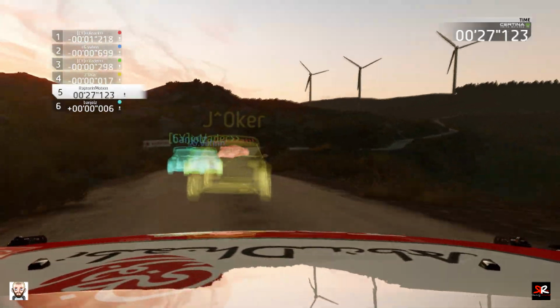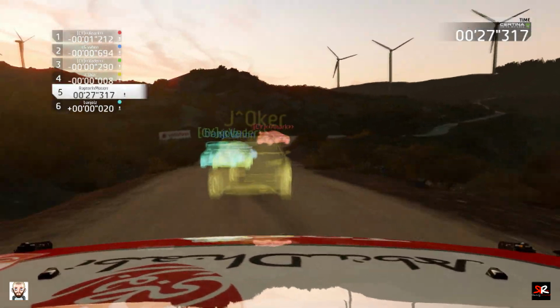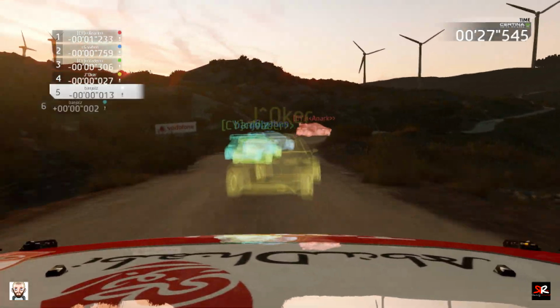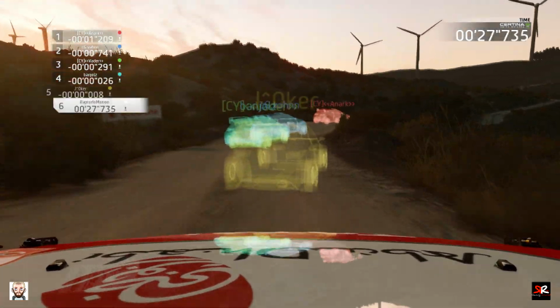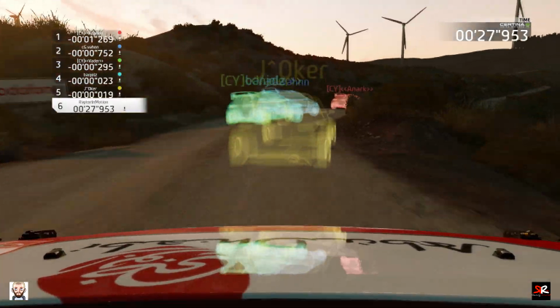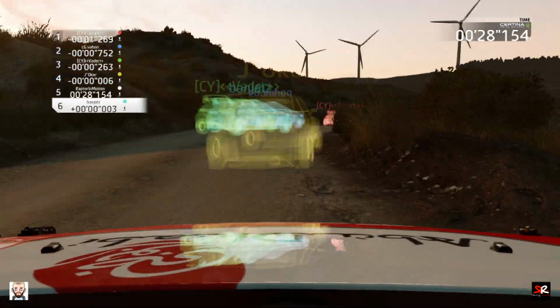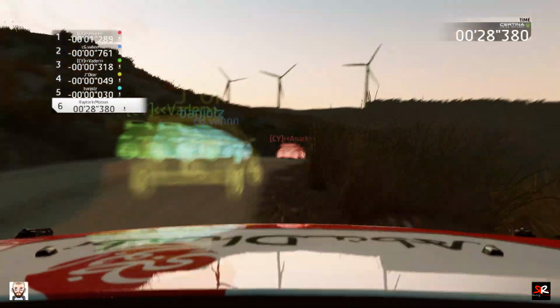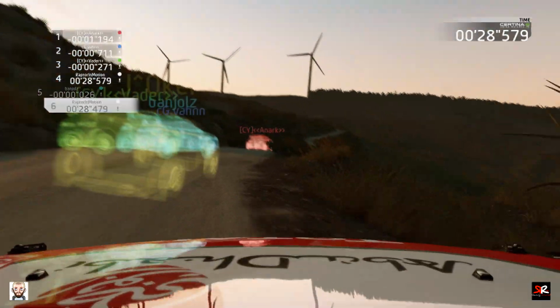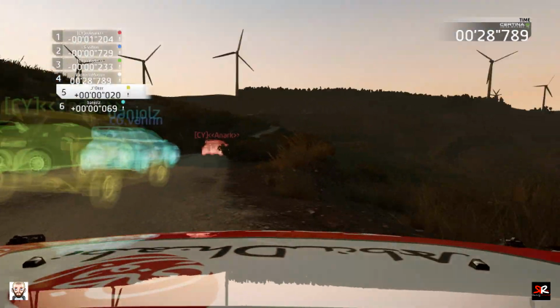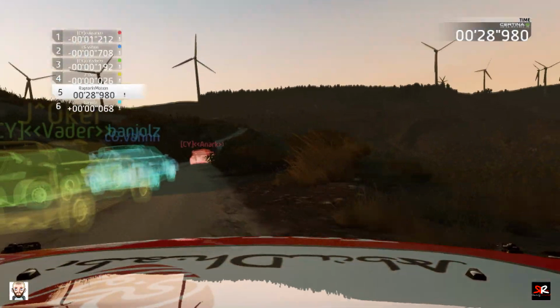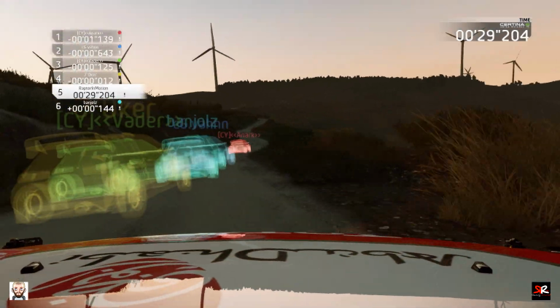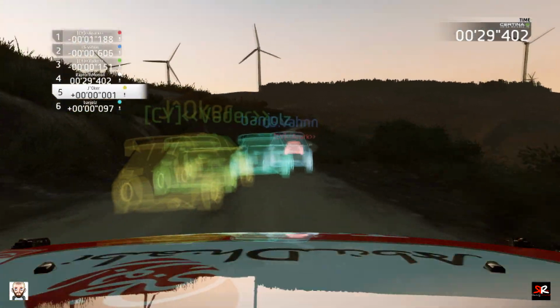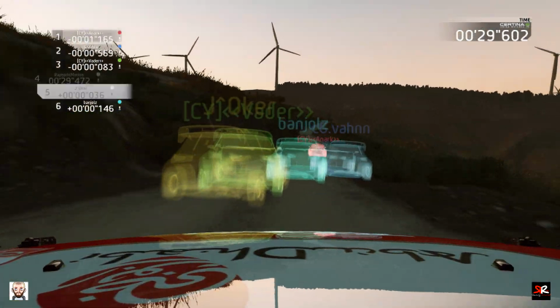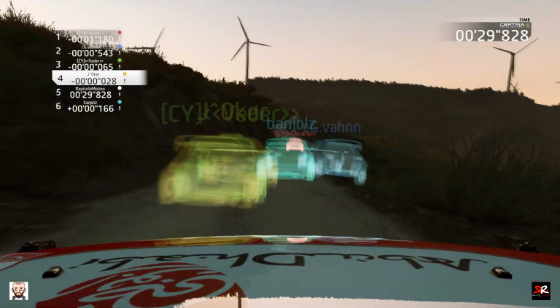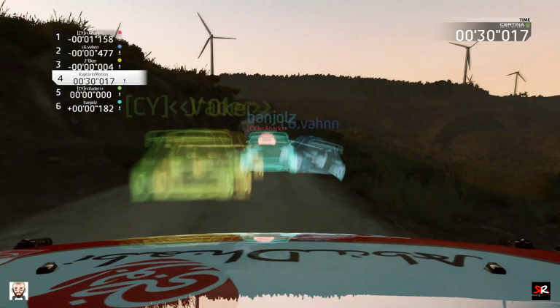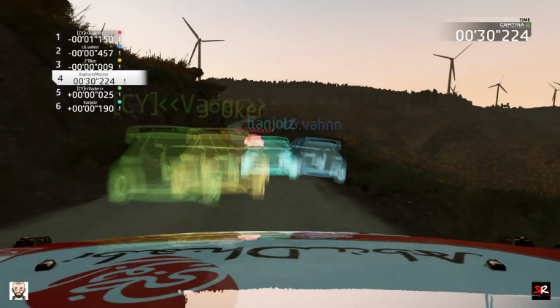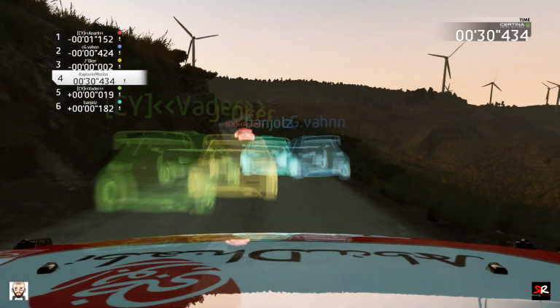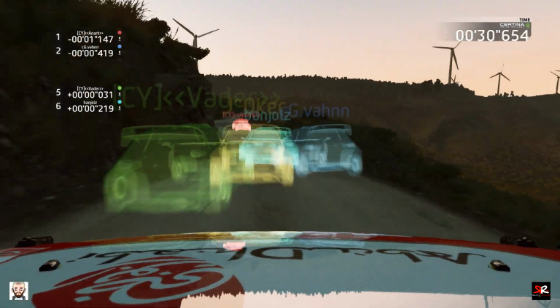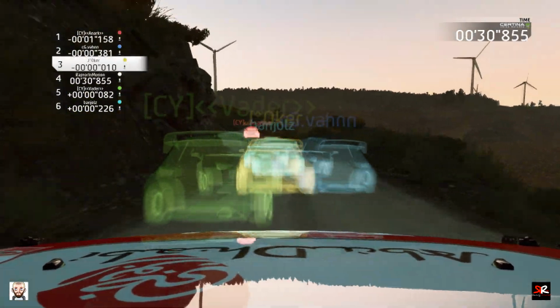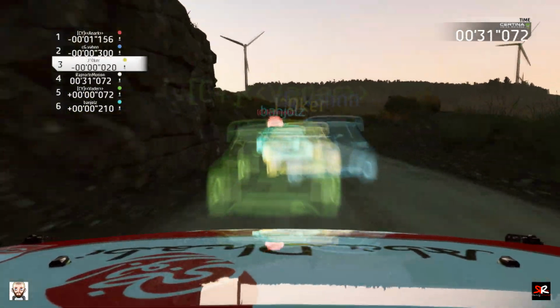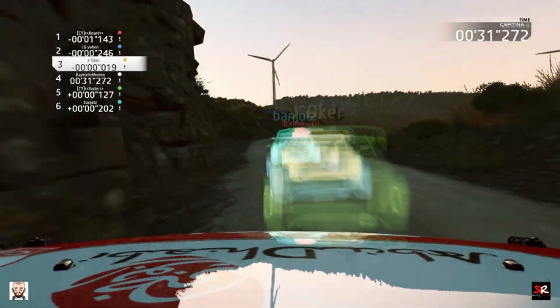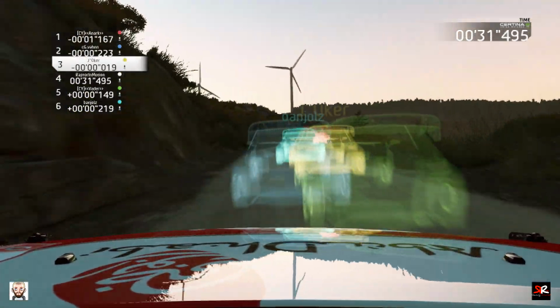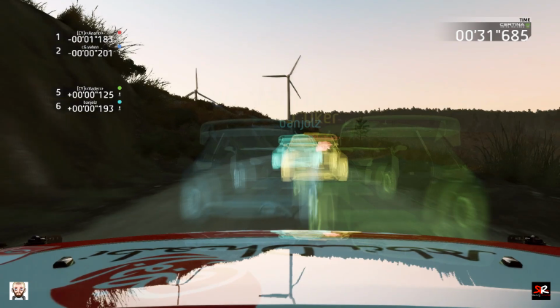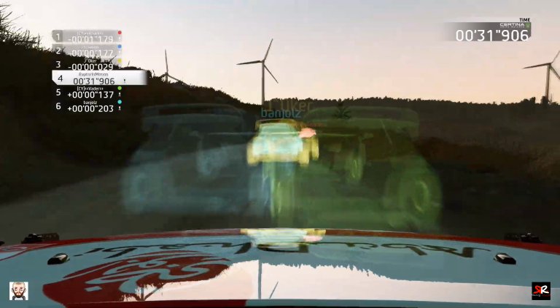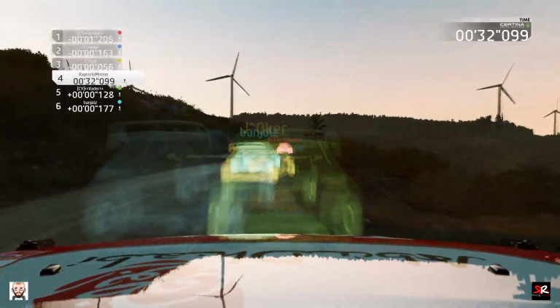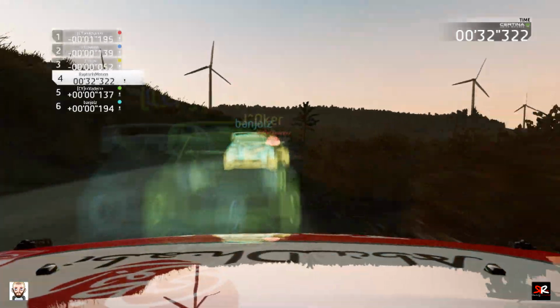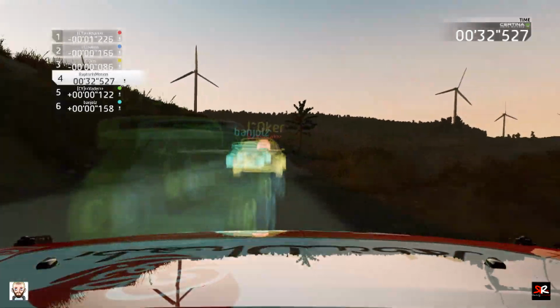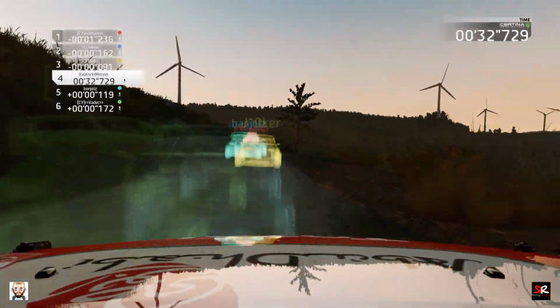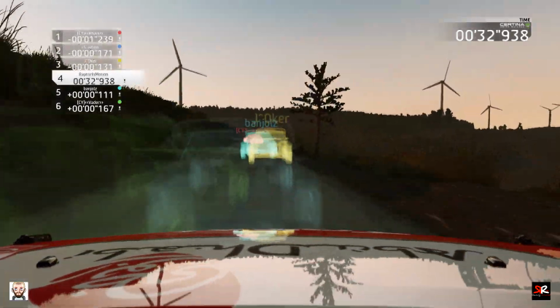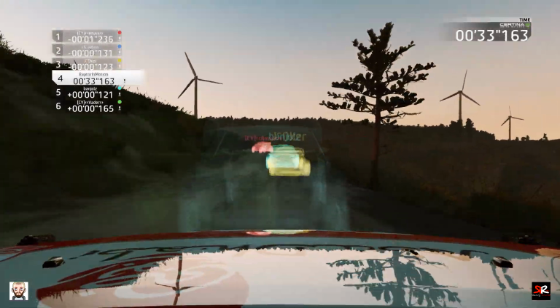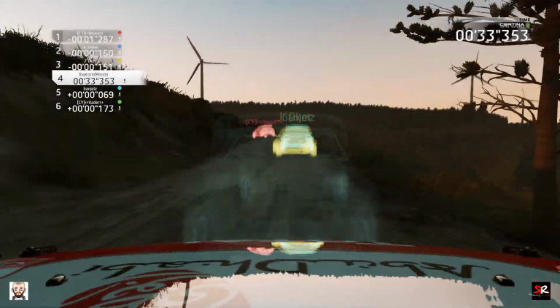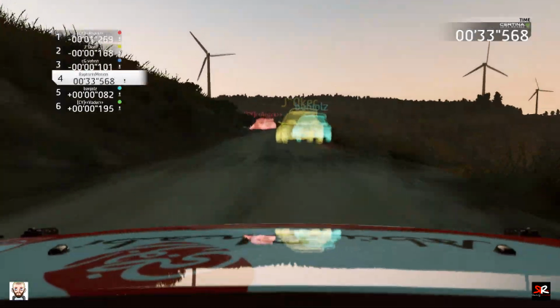Left 5, into right 5, 60. Left 3, short, into right 6, 70.